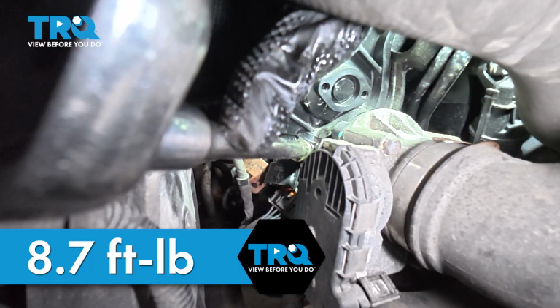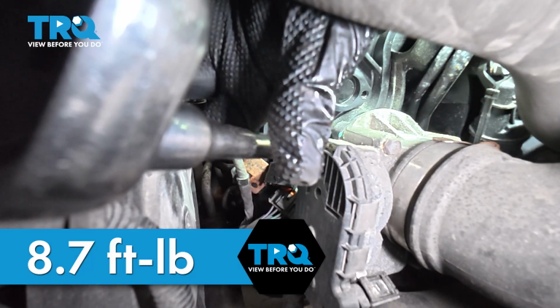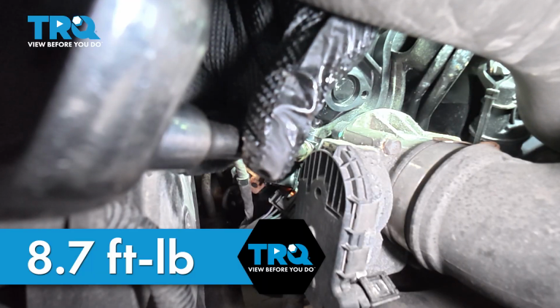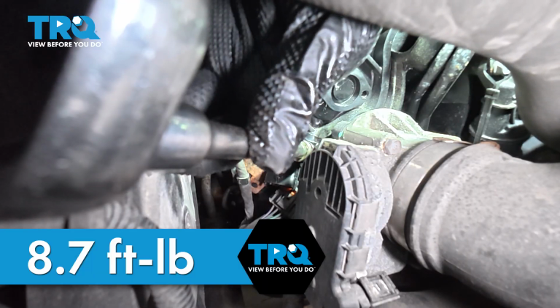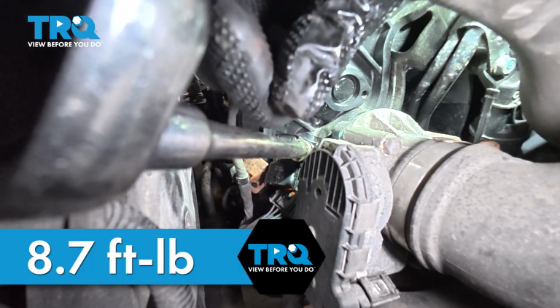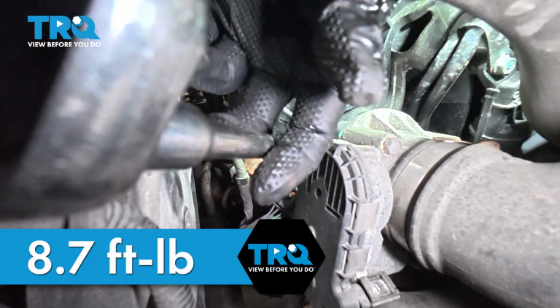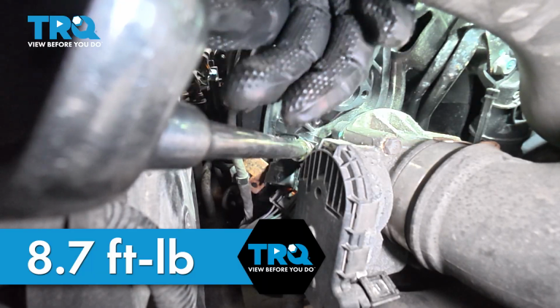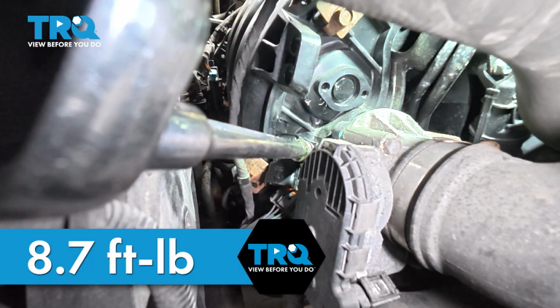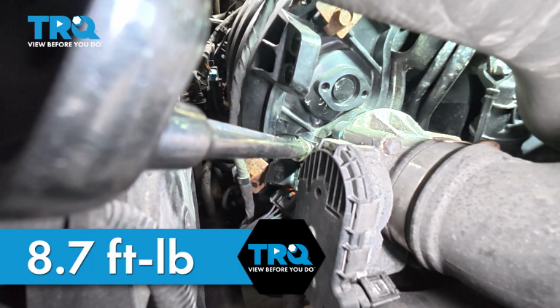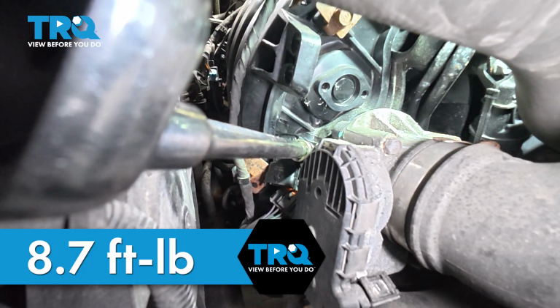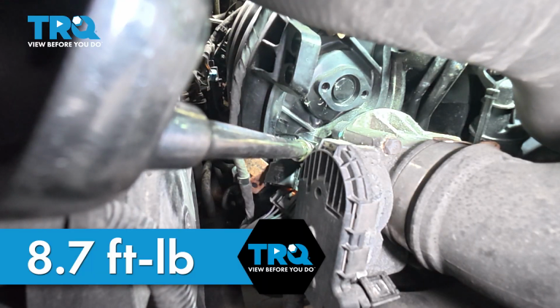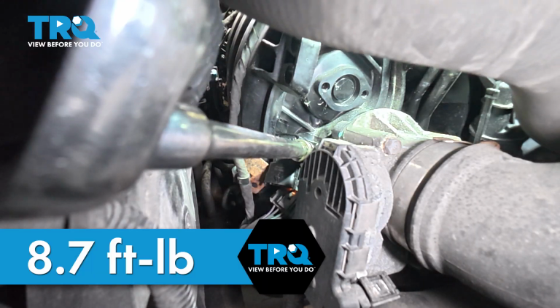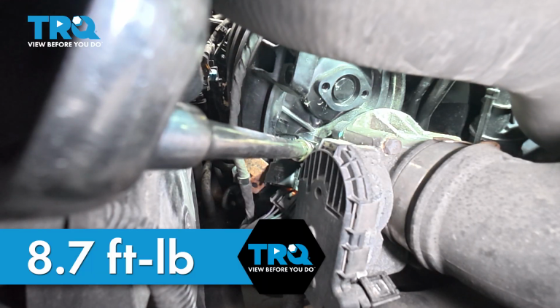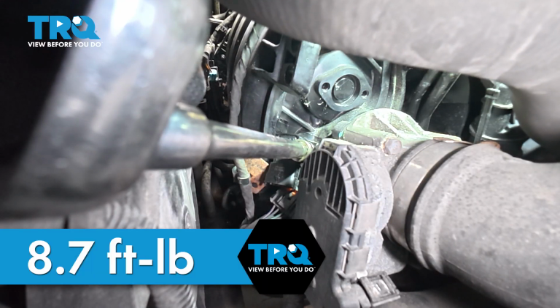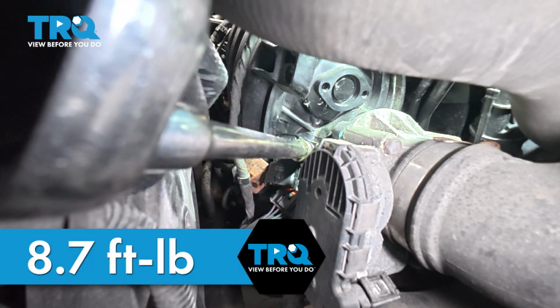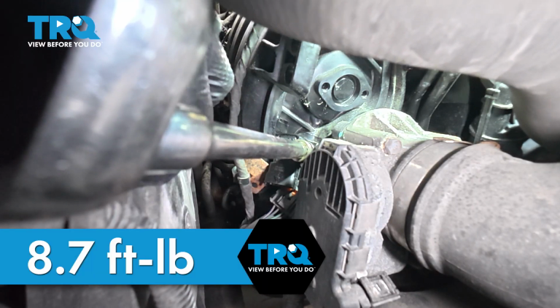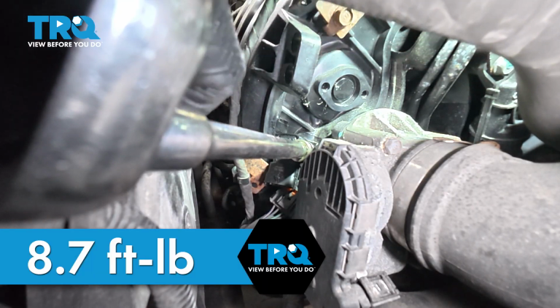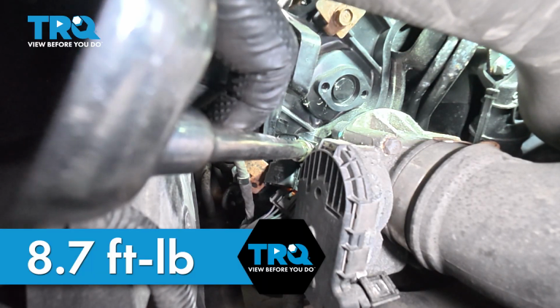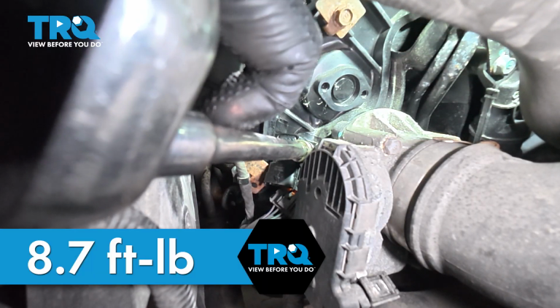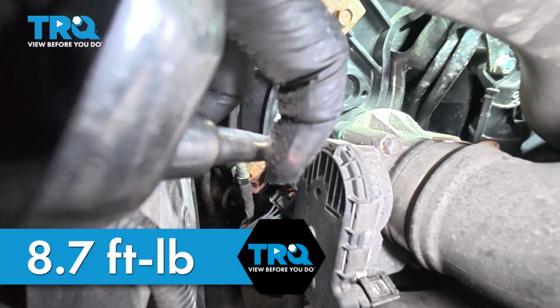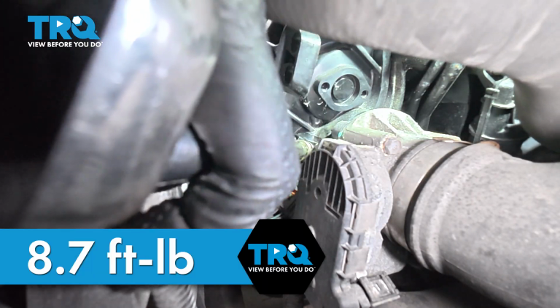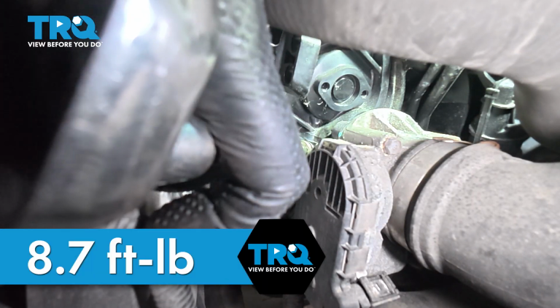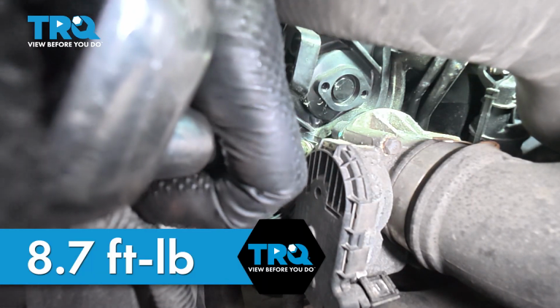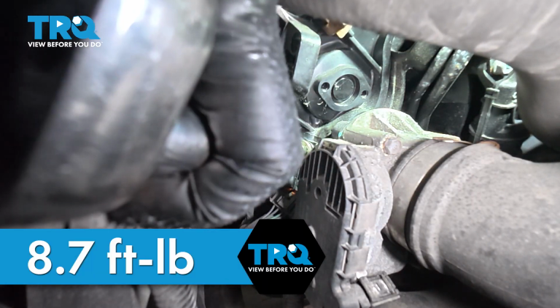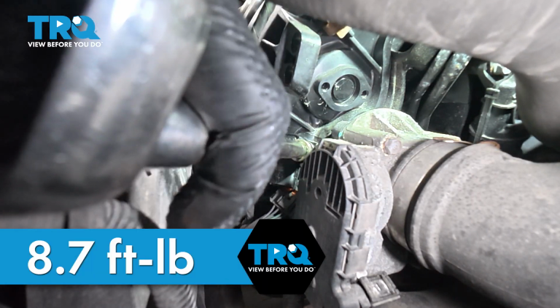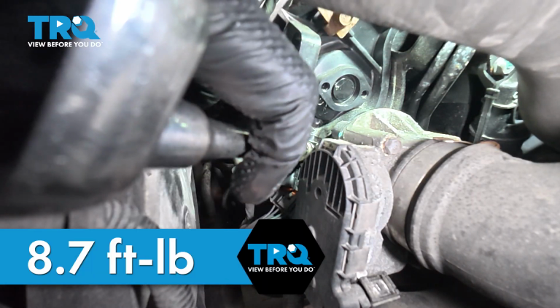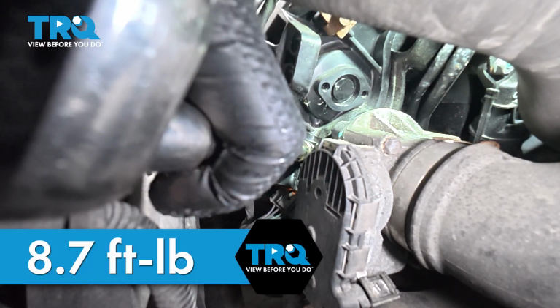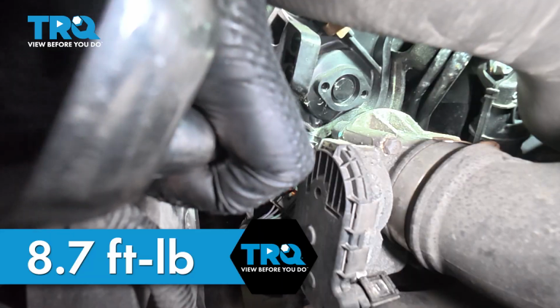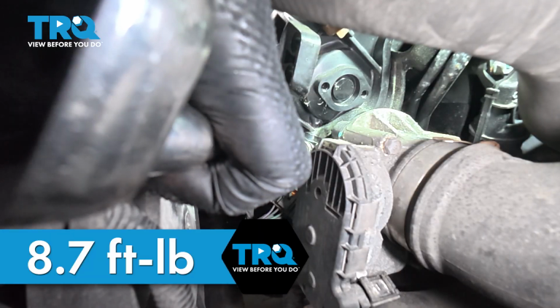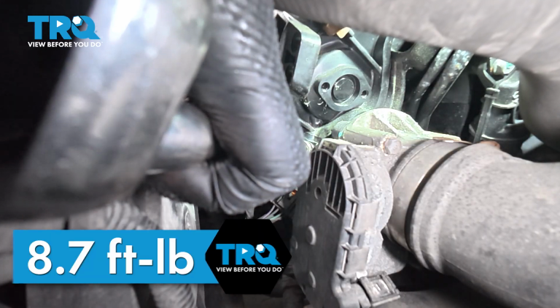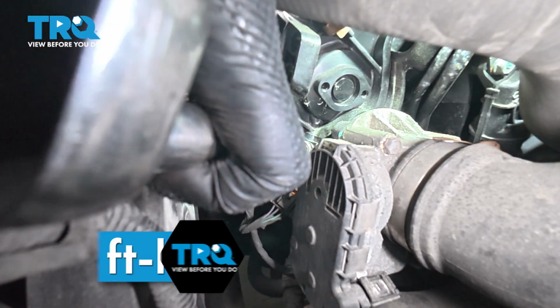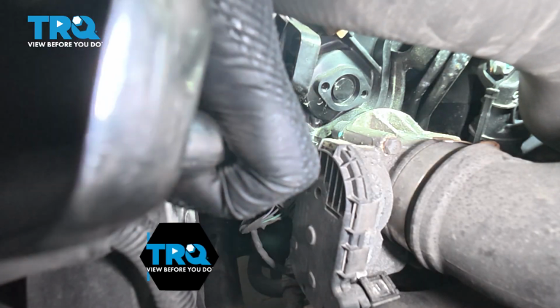It is critical that you torque this. It's not just a snug it and go.